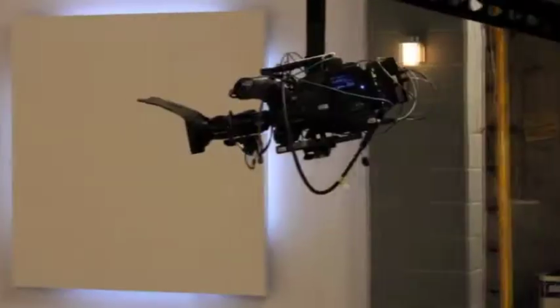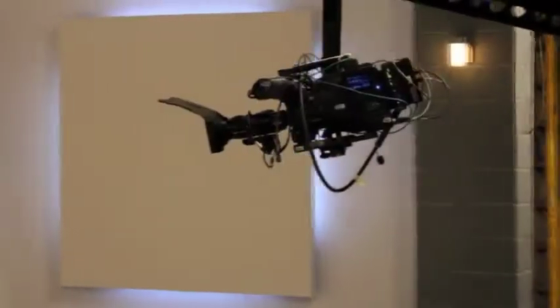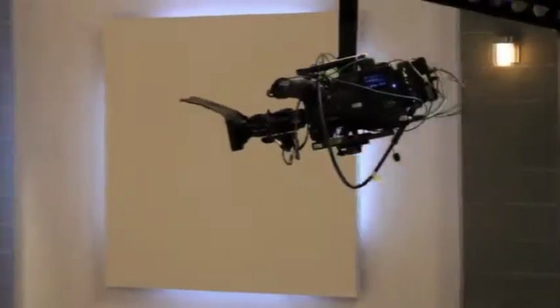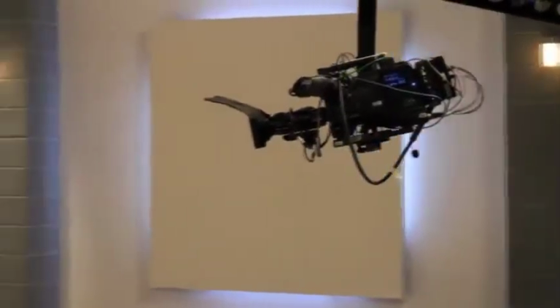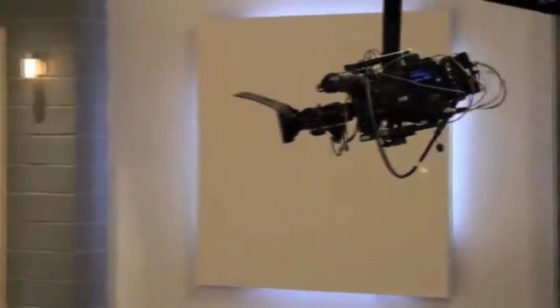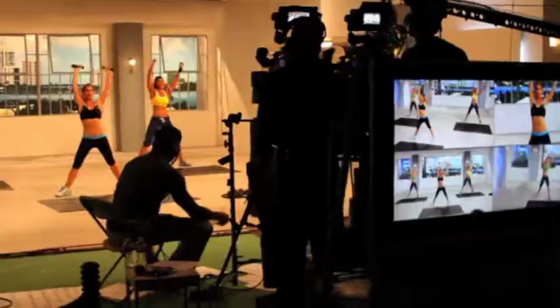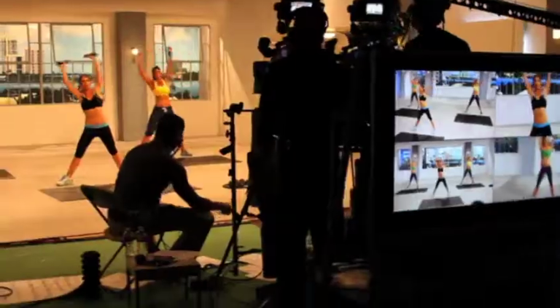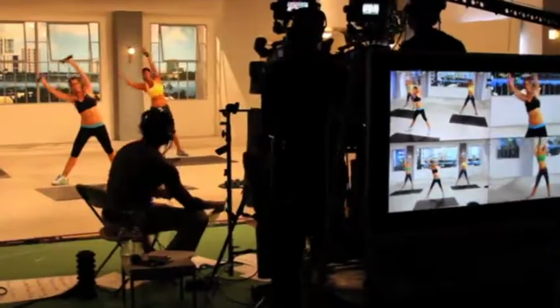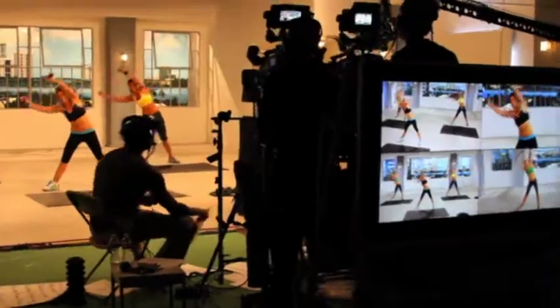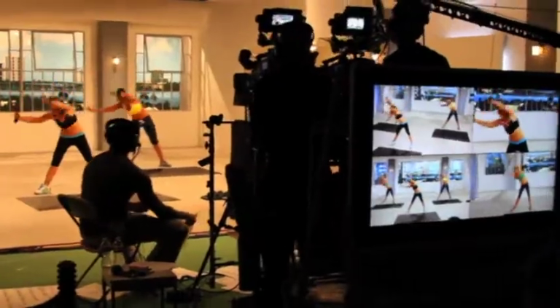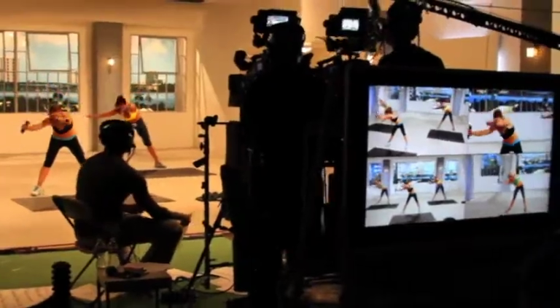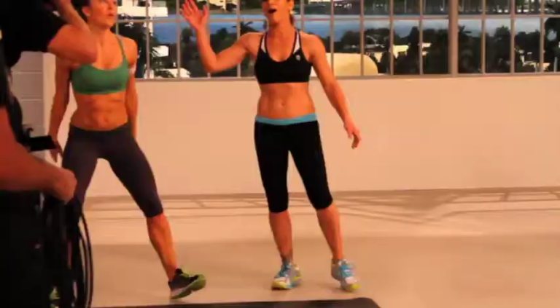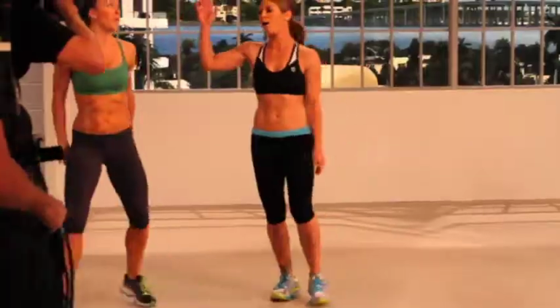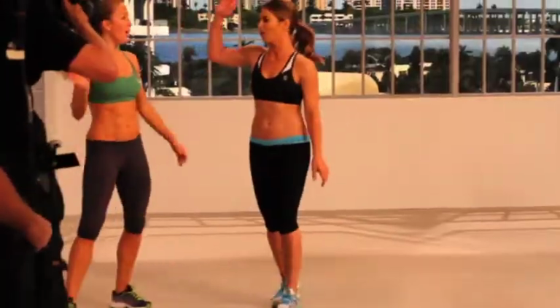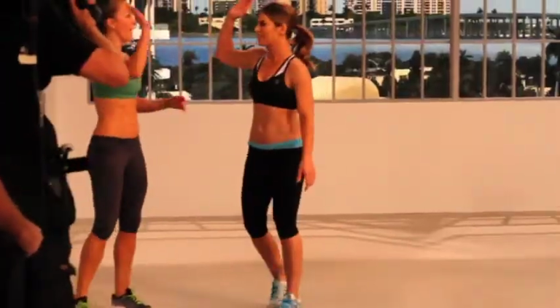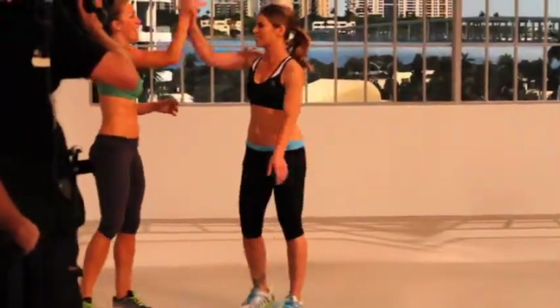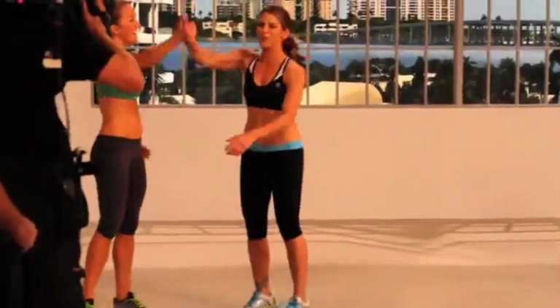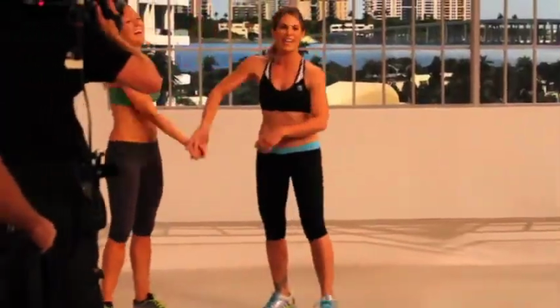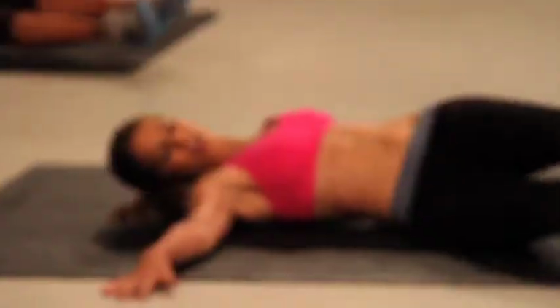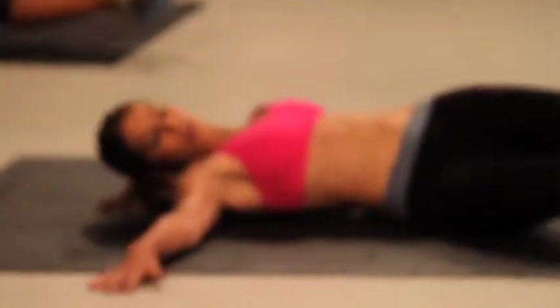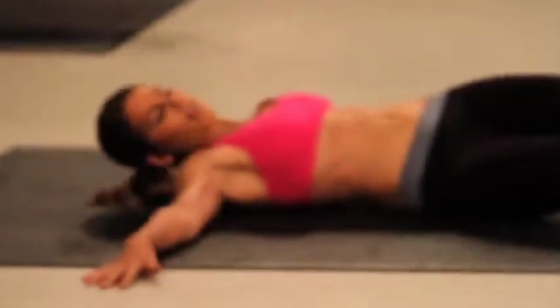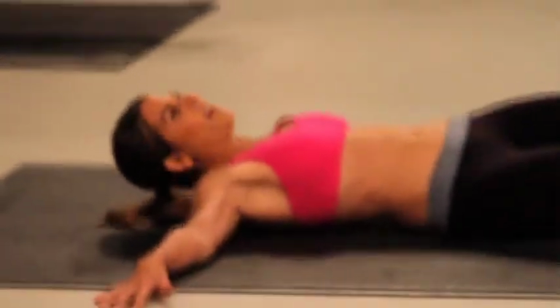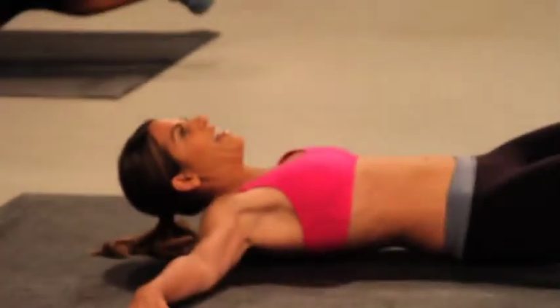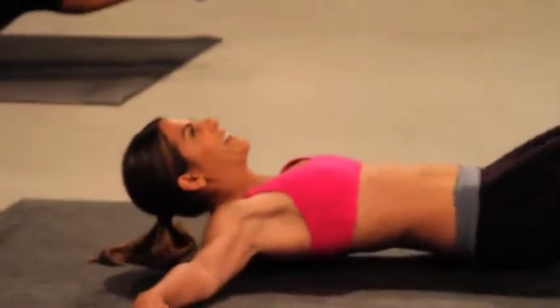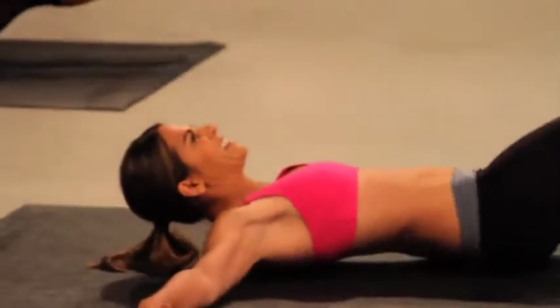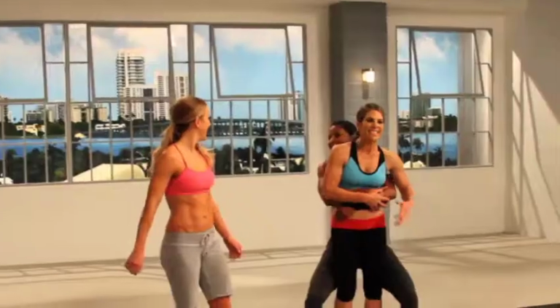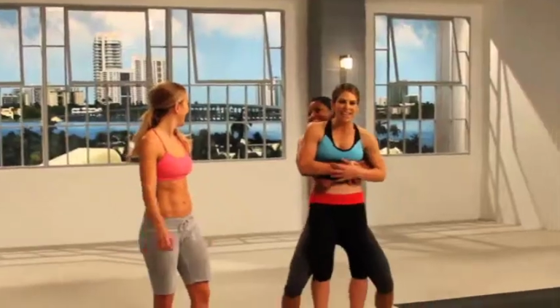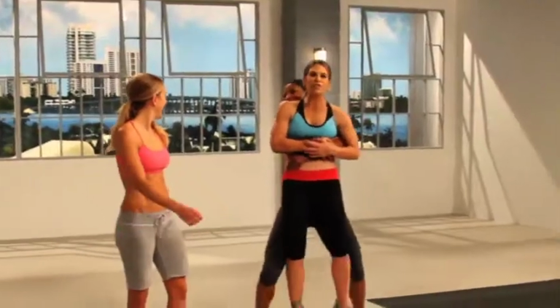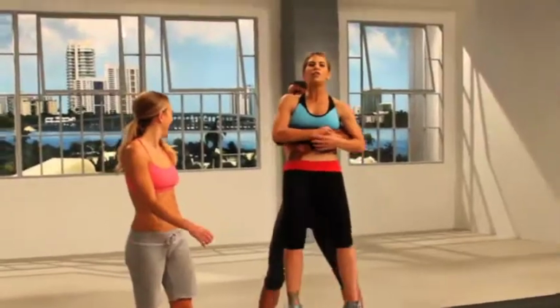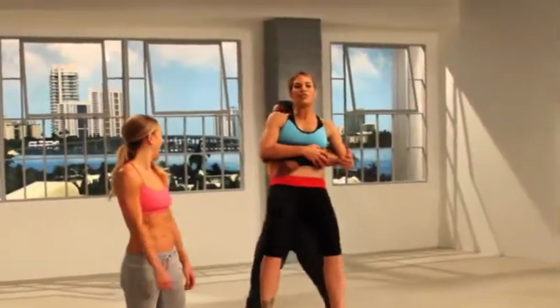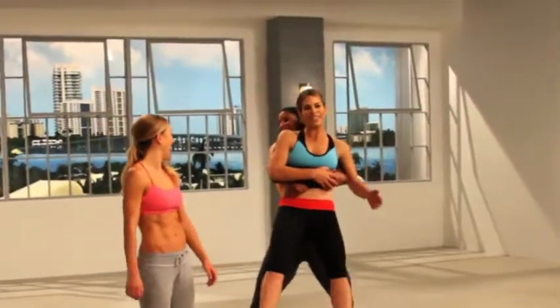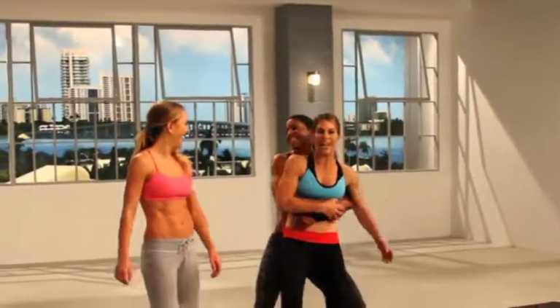New bonus feature. Check out exclusive behind-the-scenes footage from the Killer Abs DVD shoot.